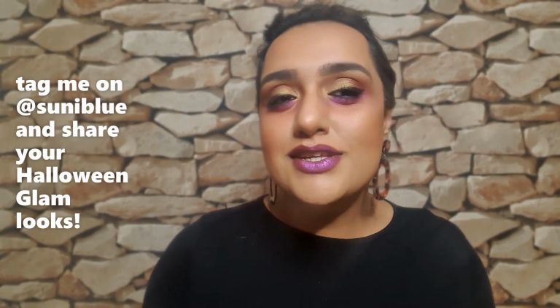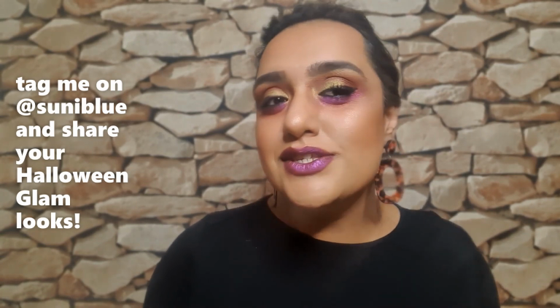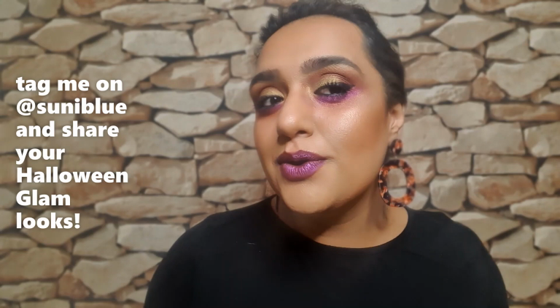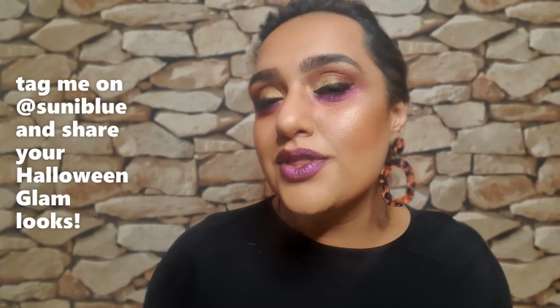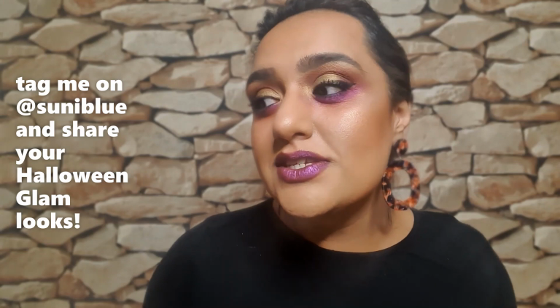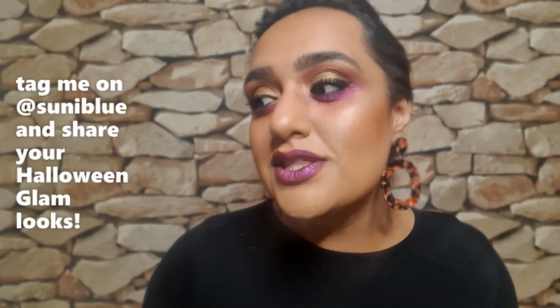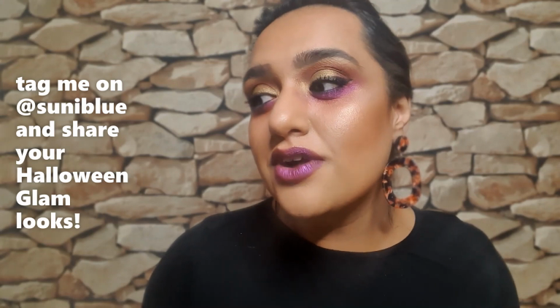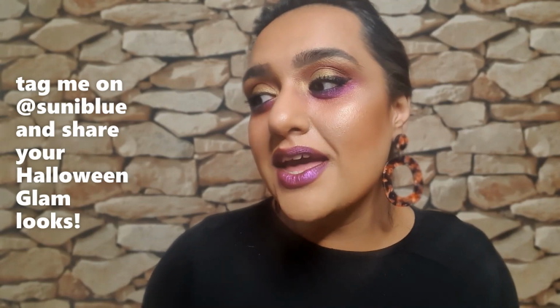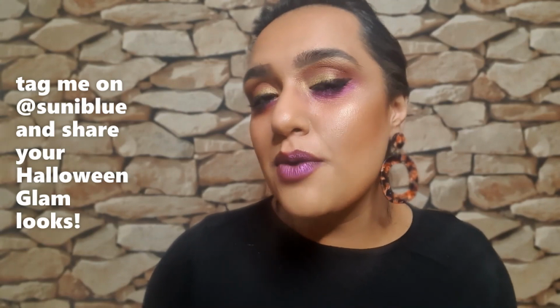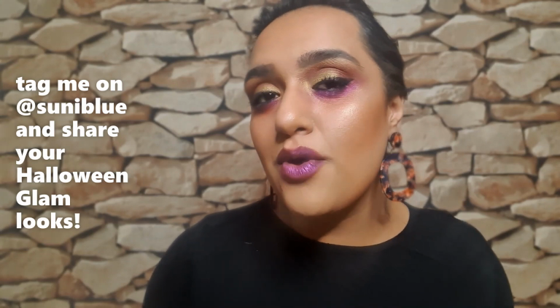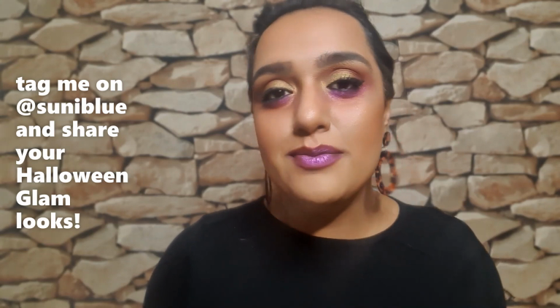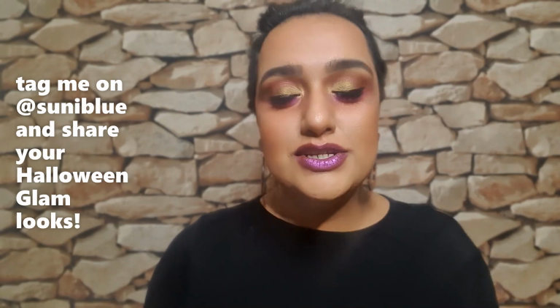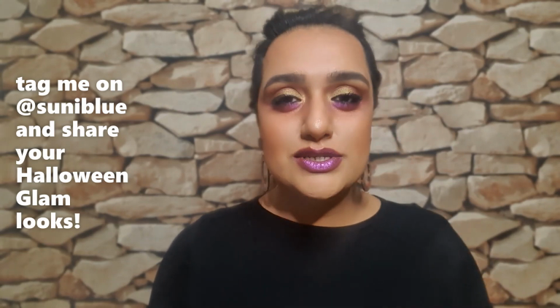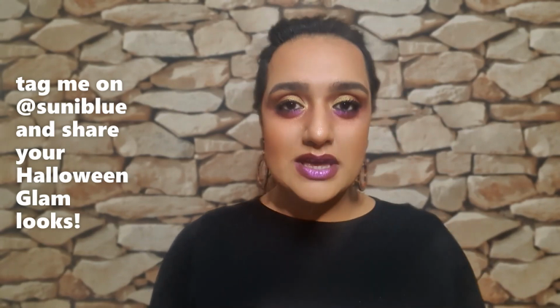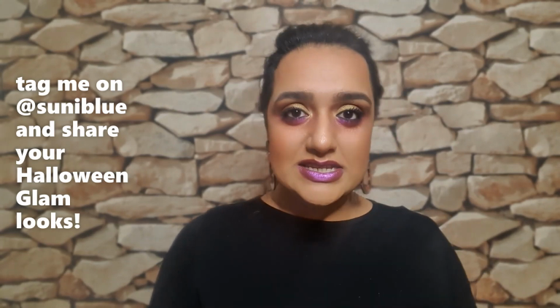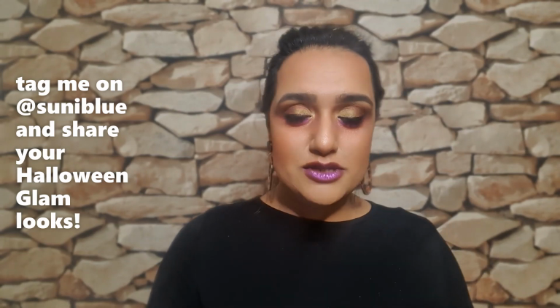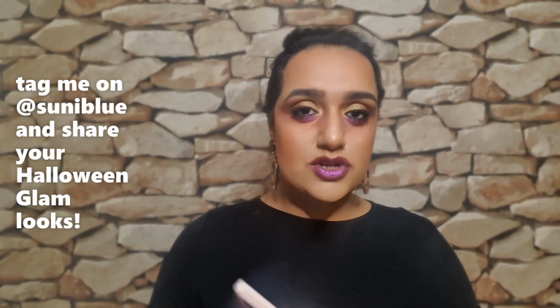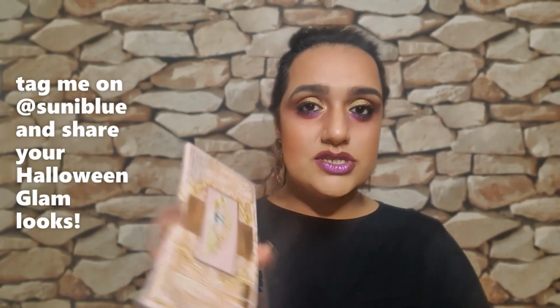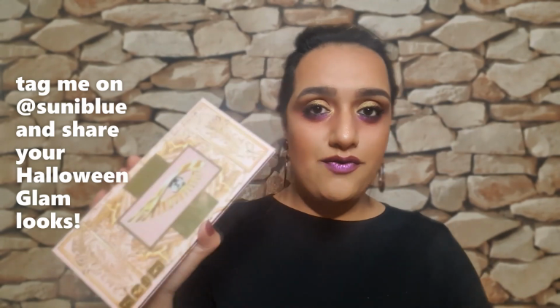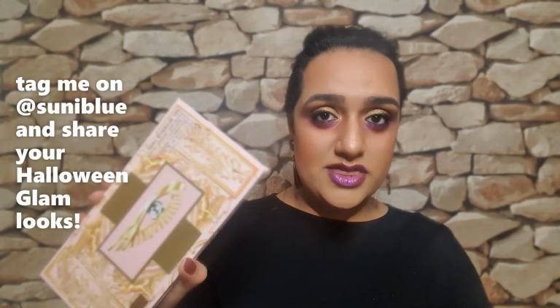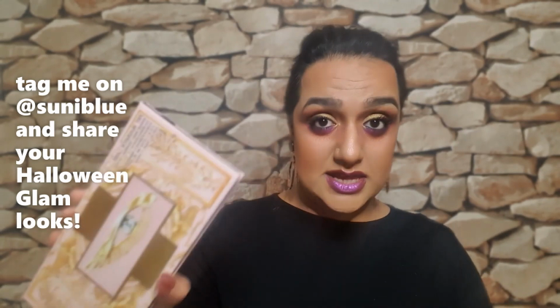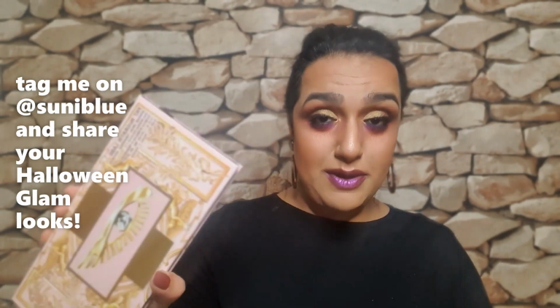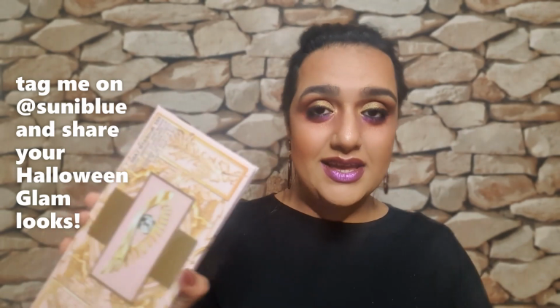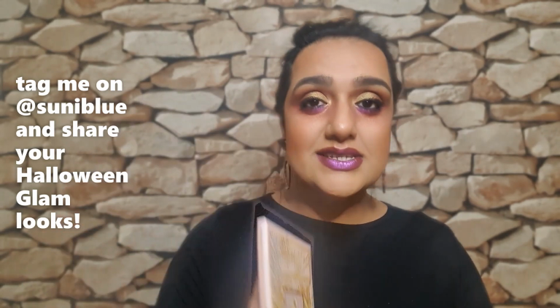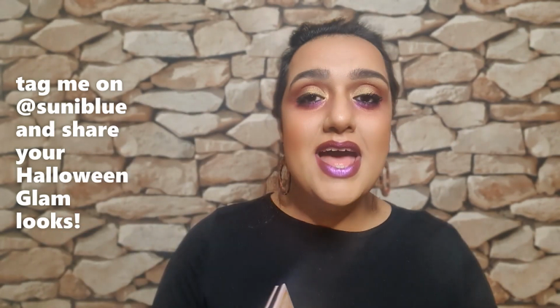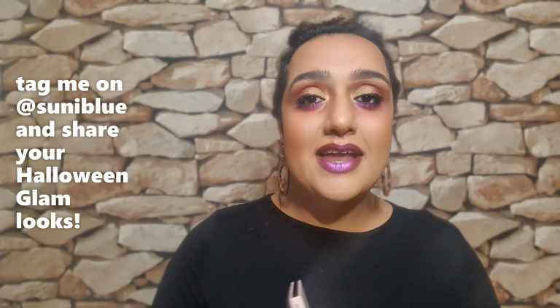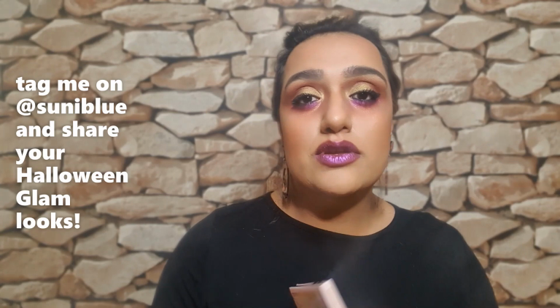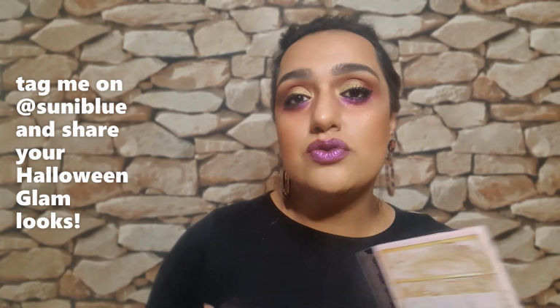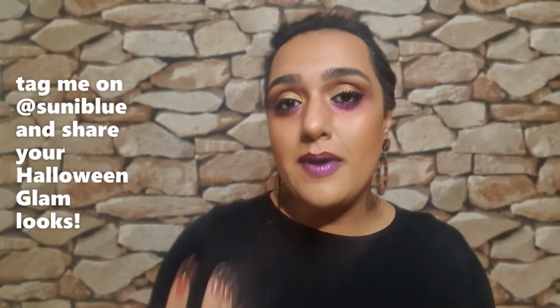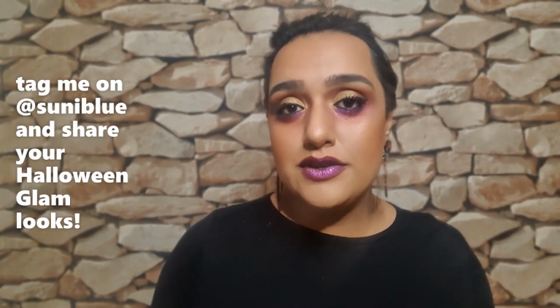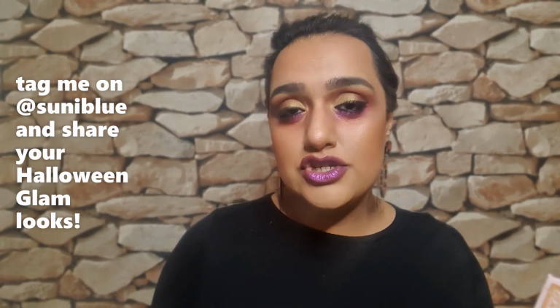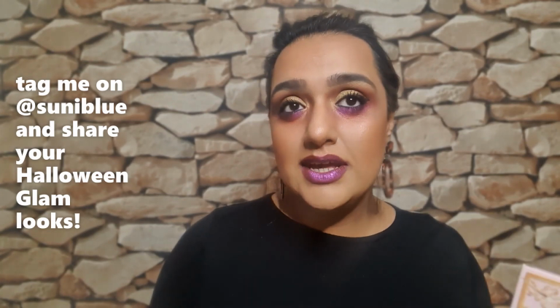So this is the look I came up with. I'm going to do some in-depth swatches of this palette and I'm going to talk to you about the new shades.